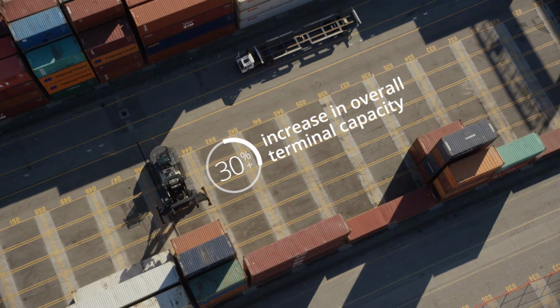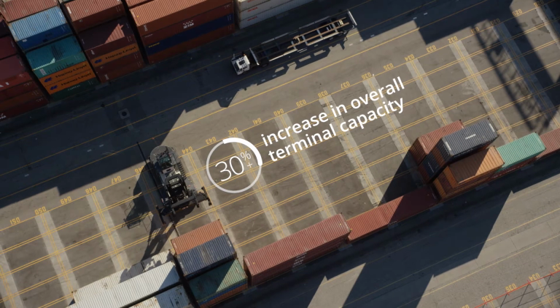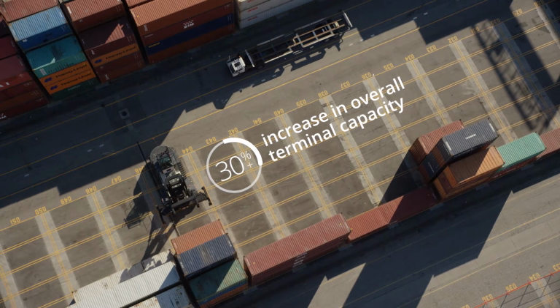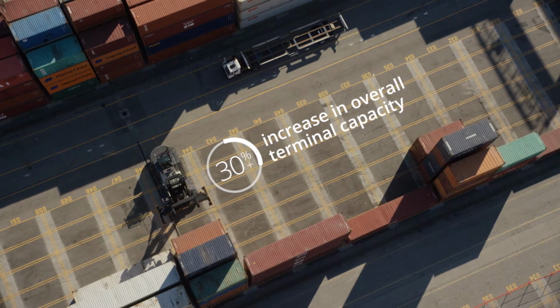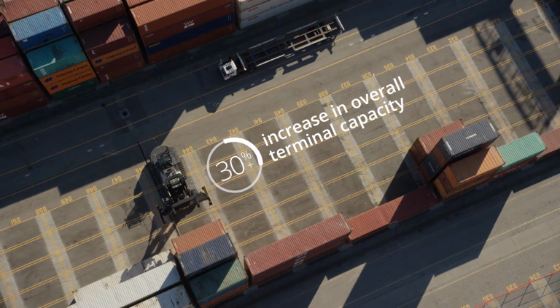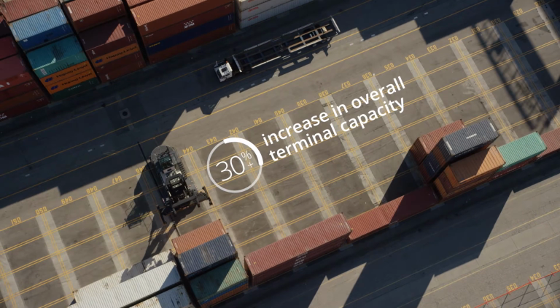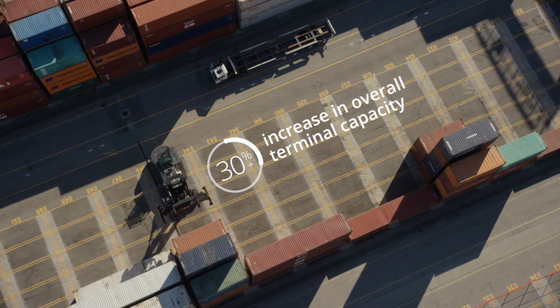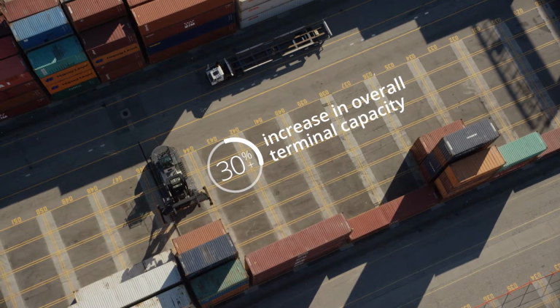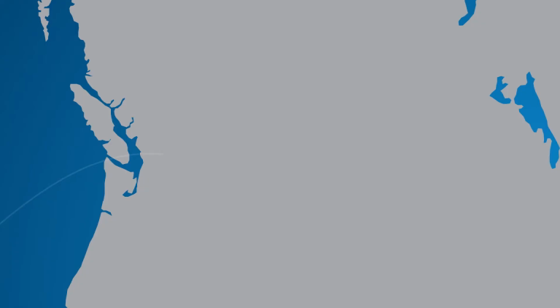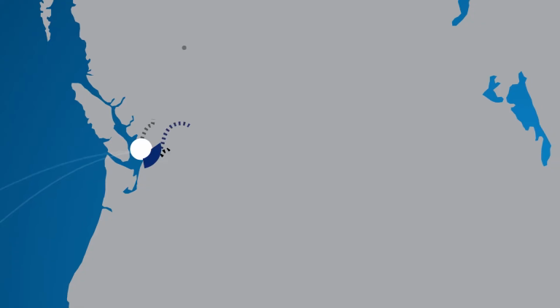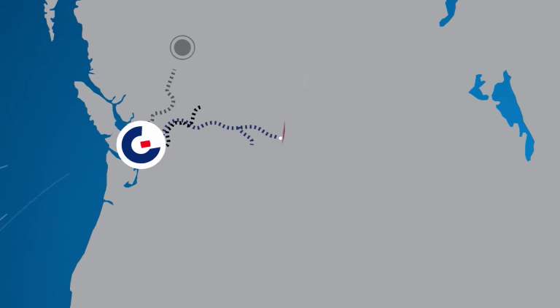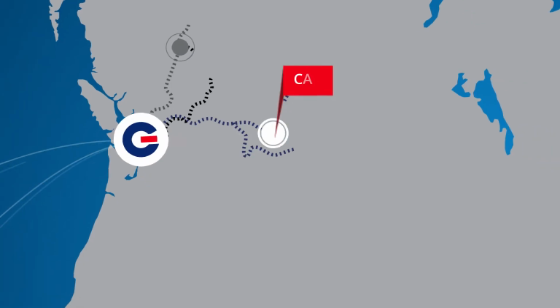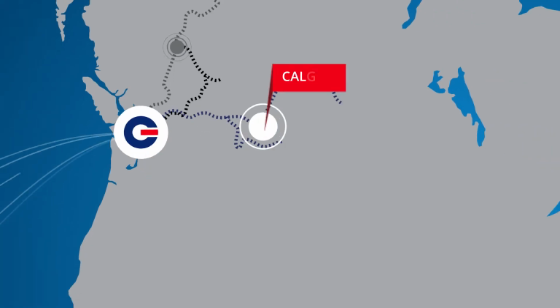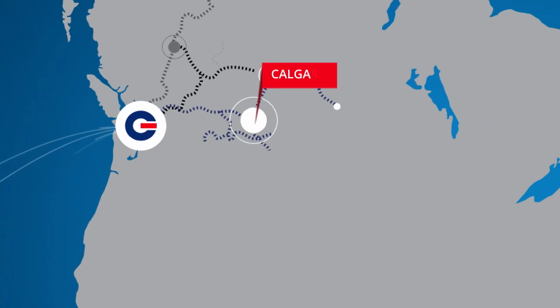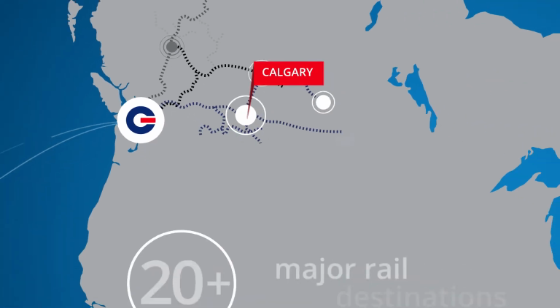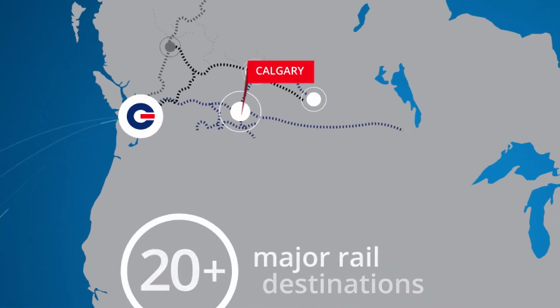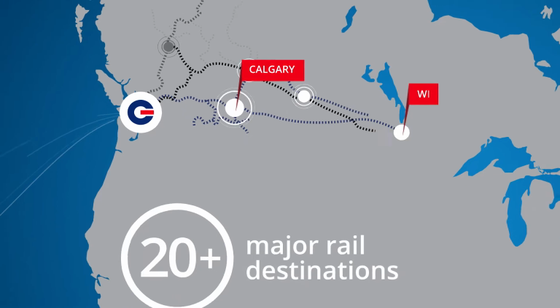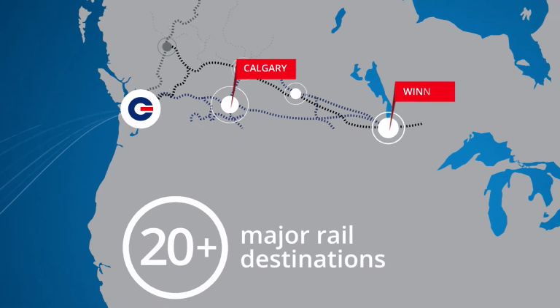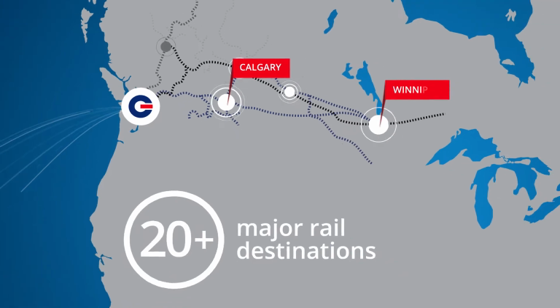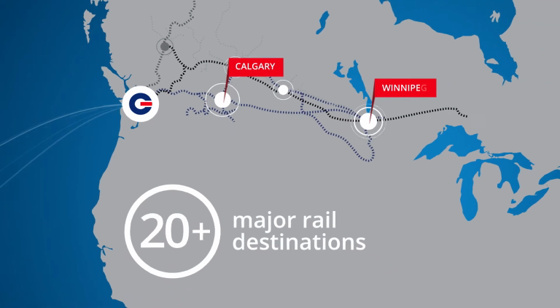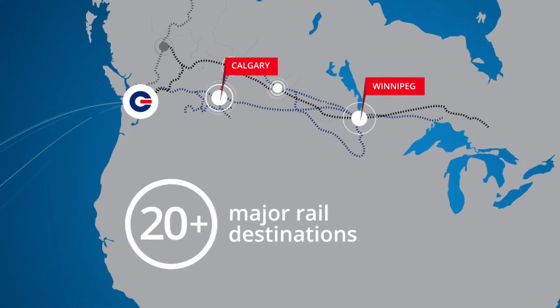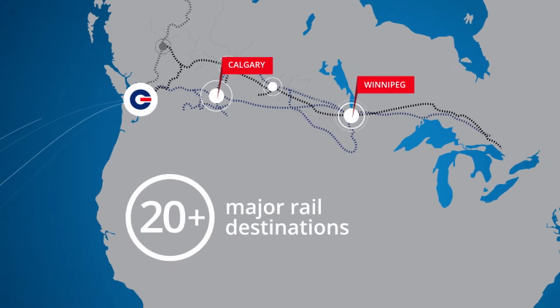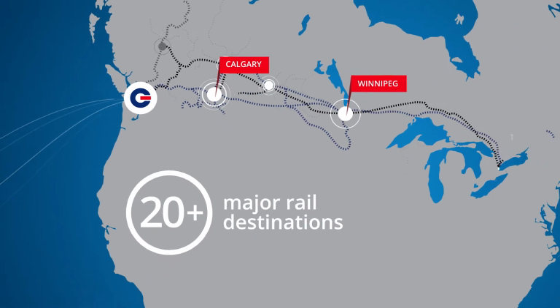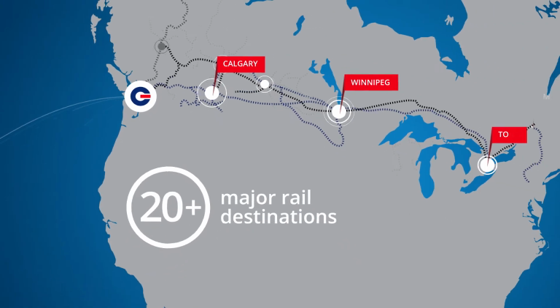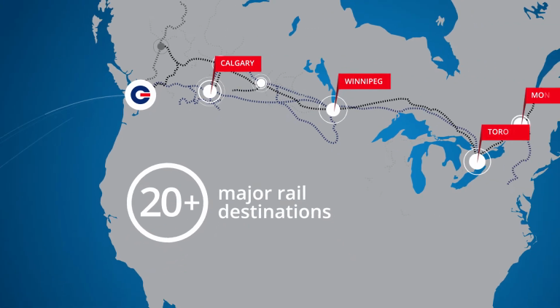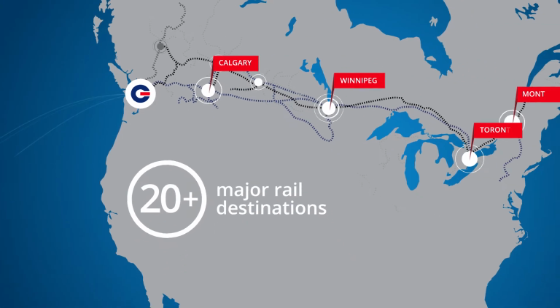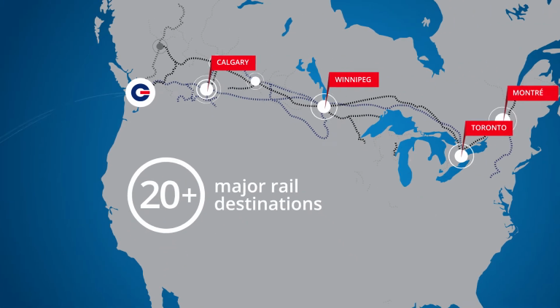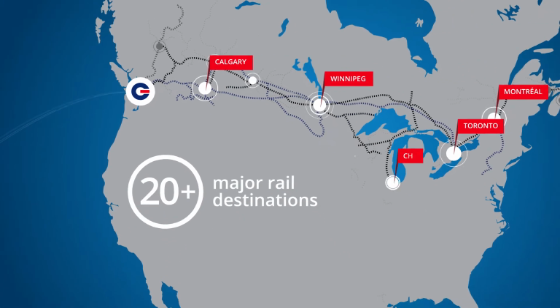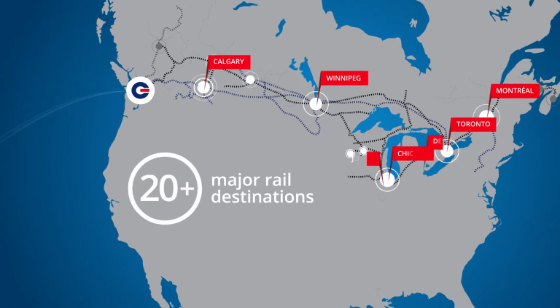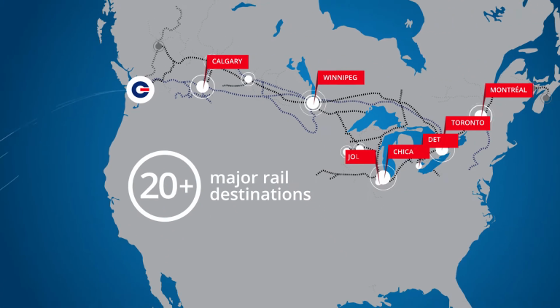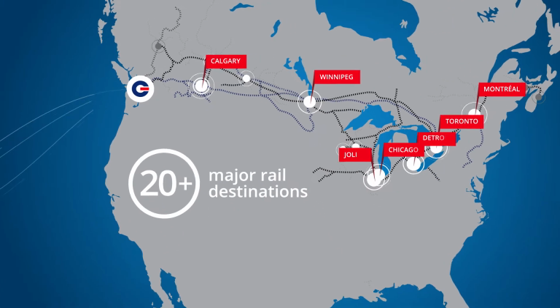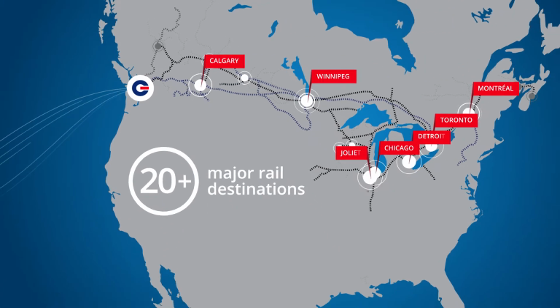This is supported by dual railway access and daily service to over 20 major rail destinations in Canada and the U.S. Midwest.